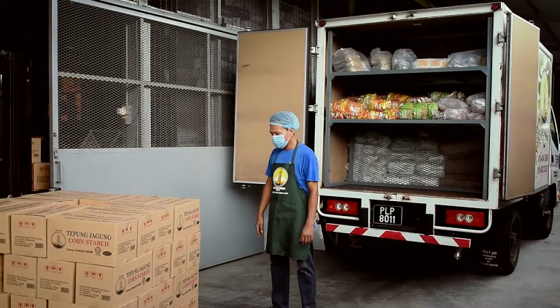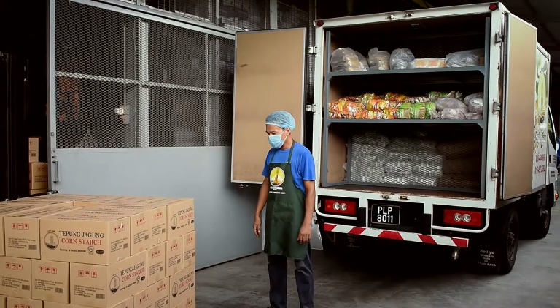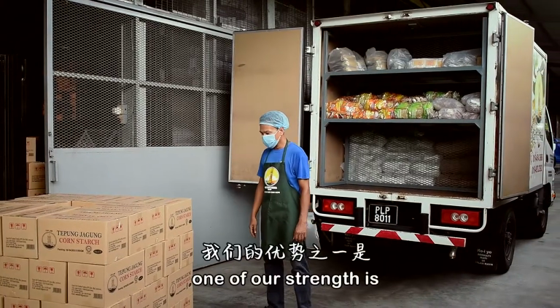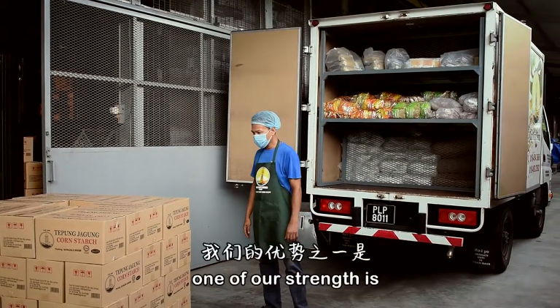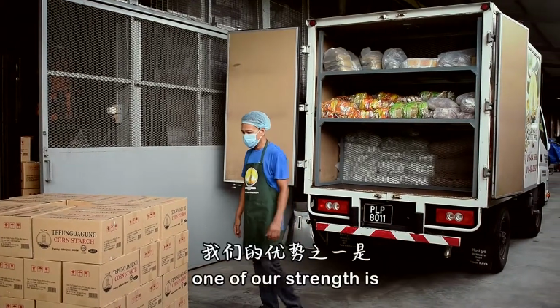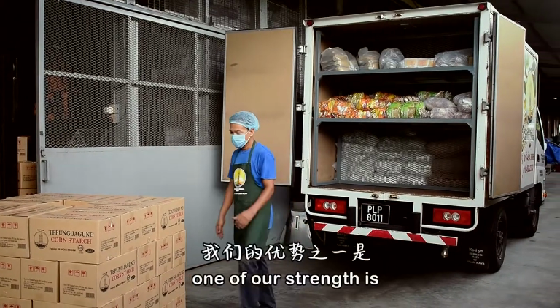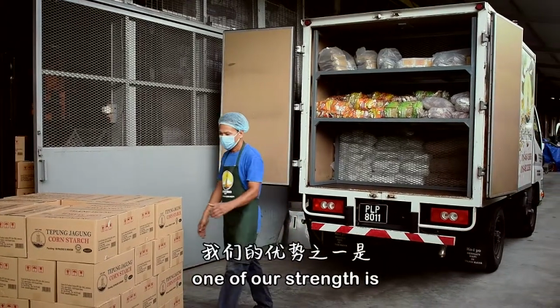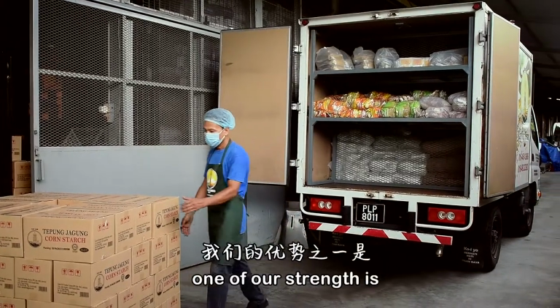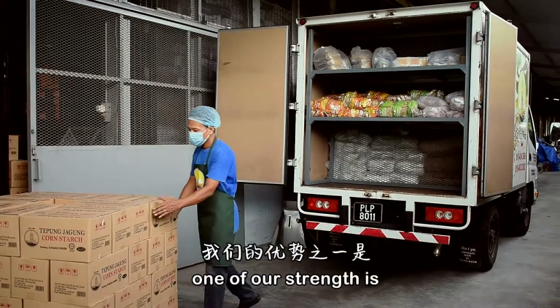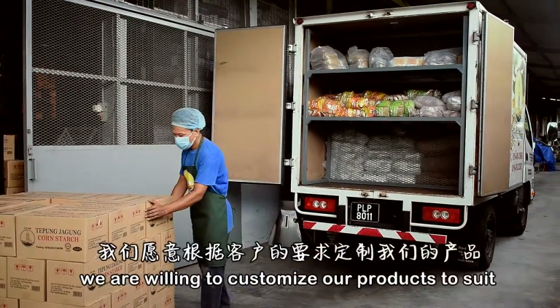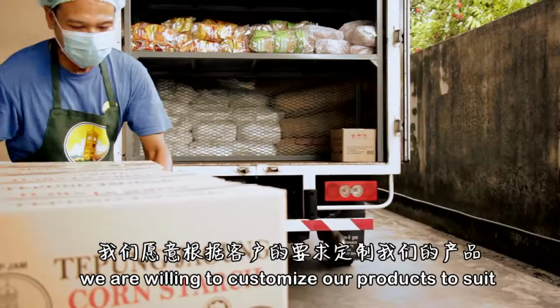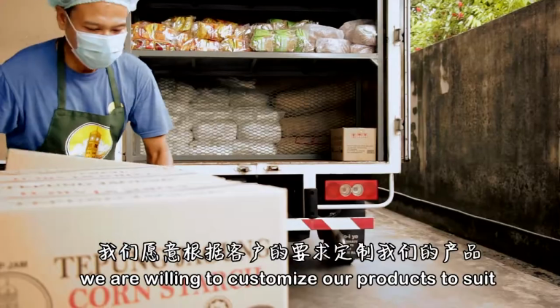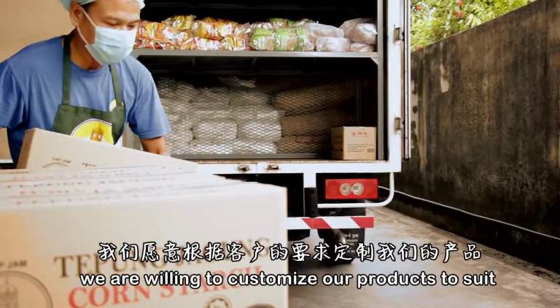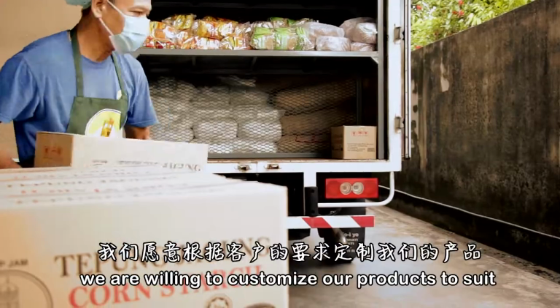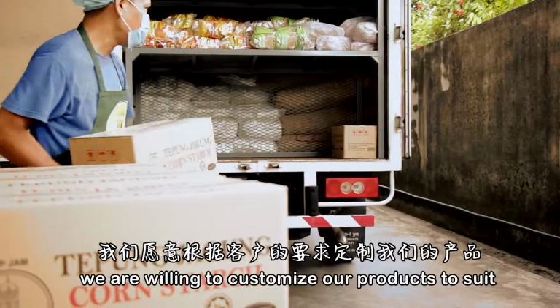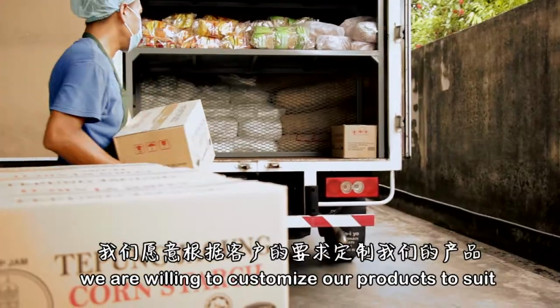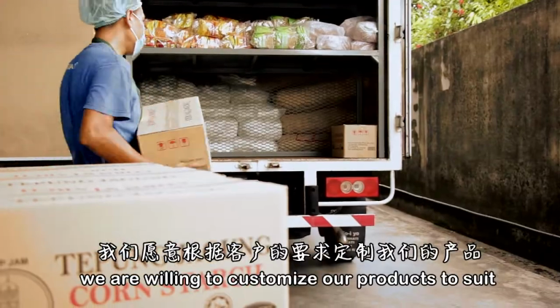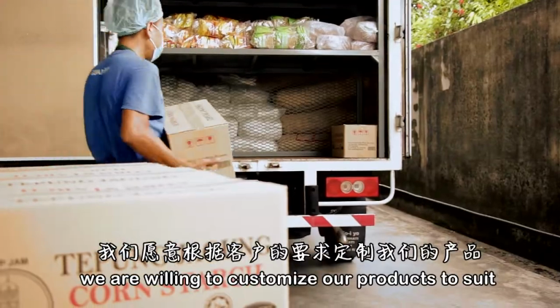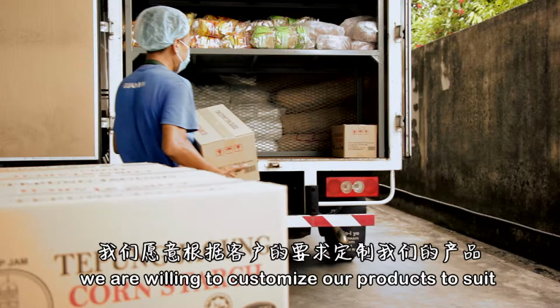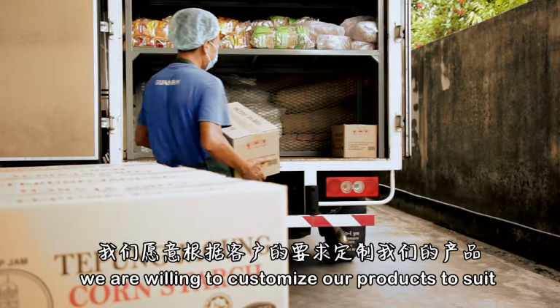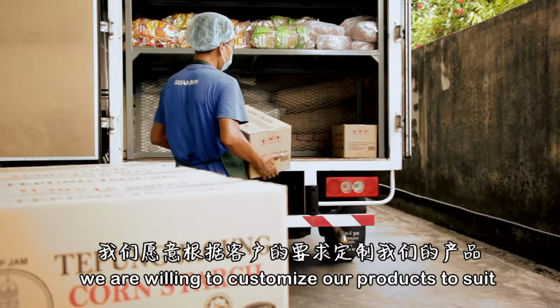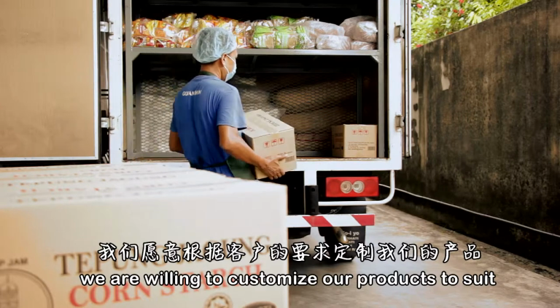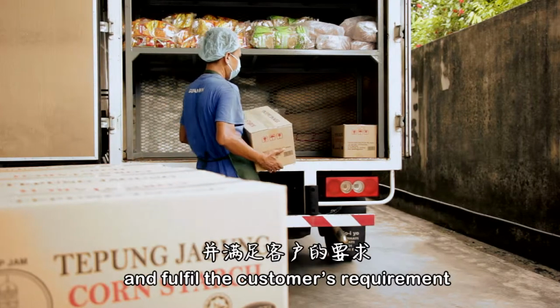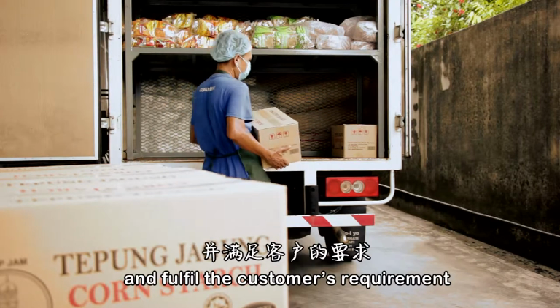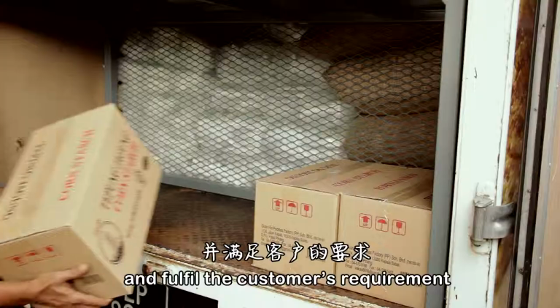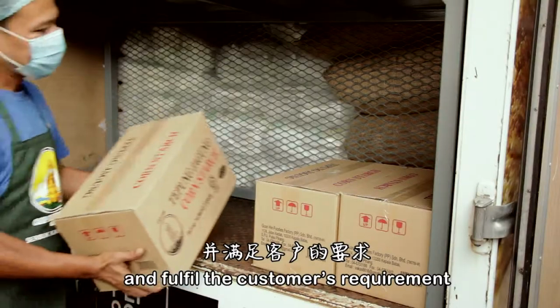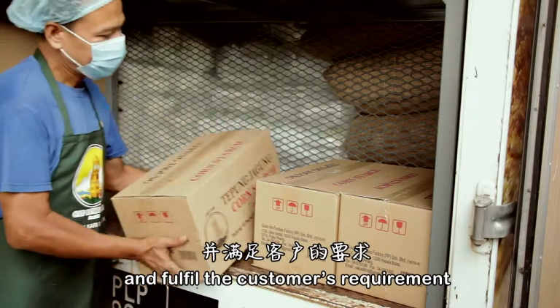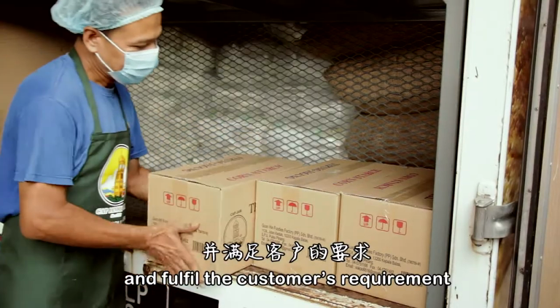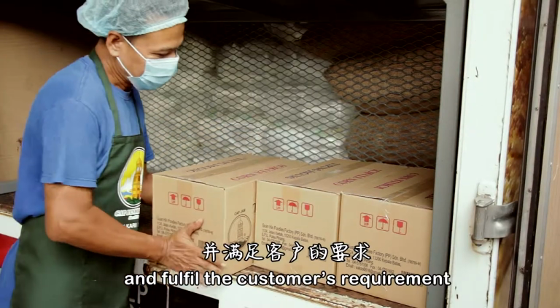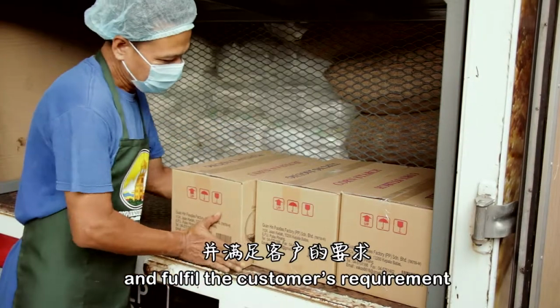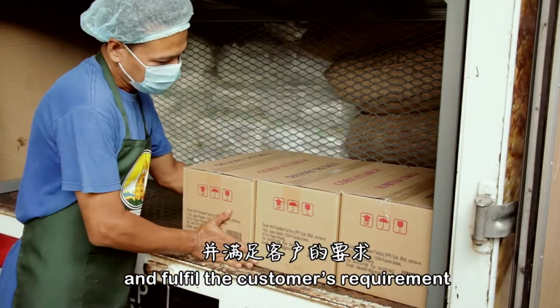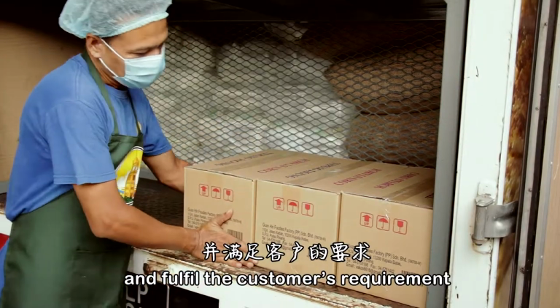One of our strengths is that we are willing to customise our products to suit and fulfil the customer's requirements.